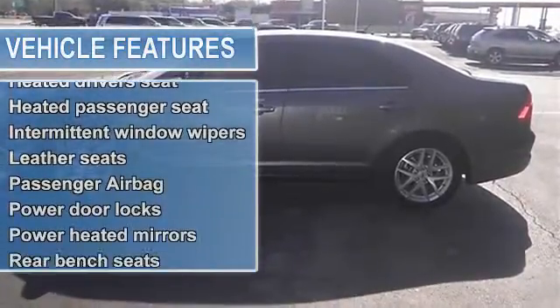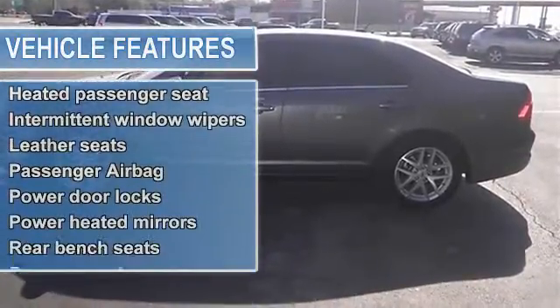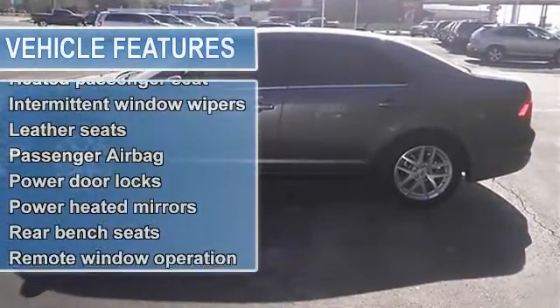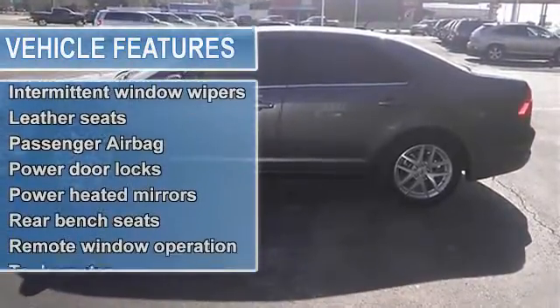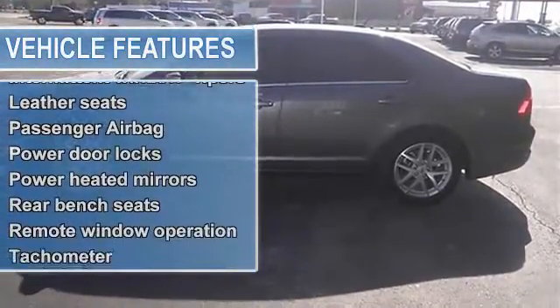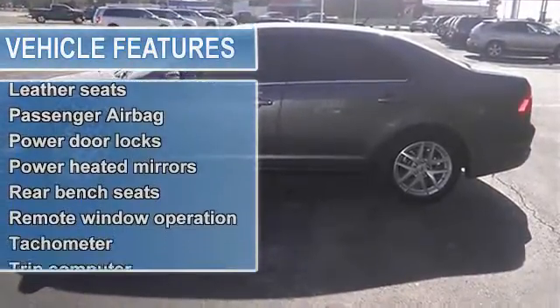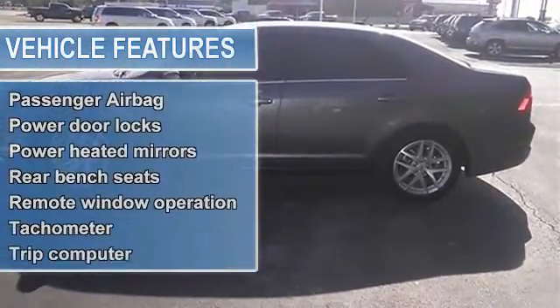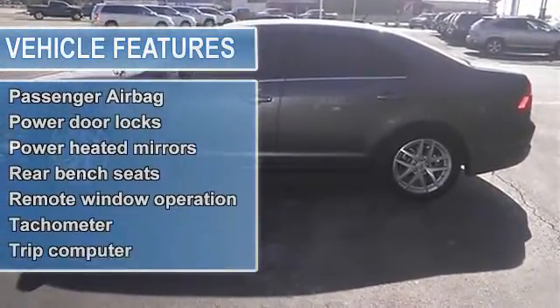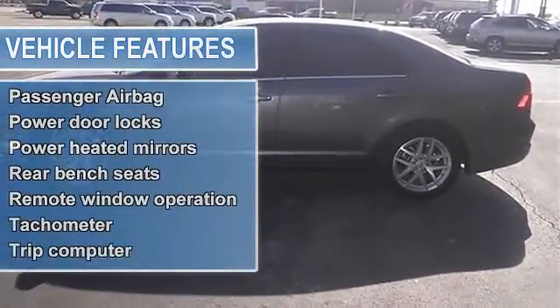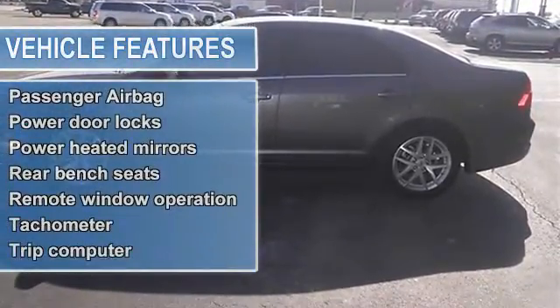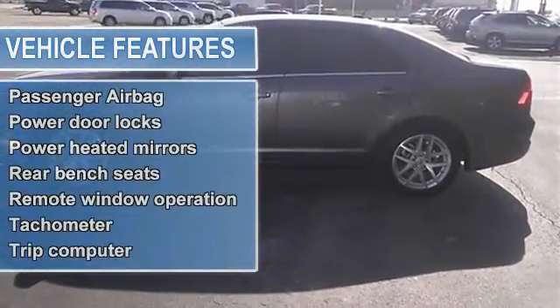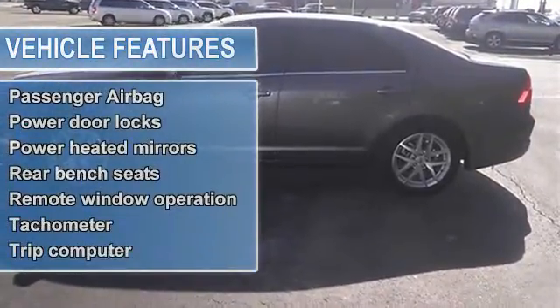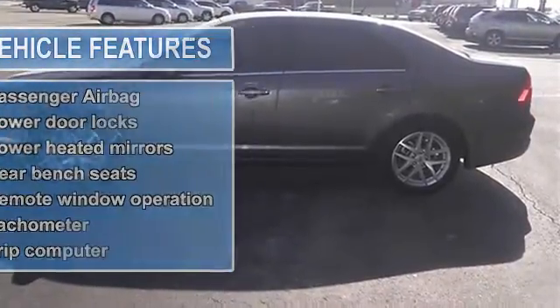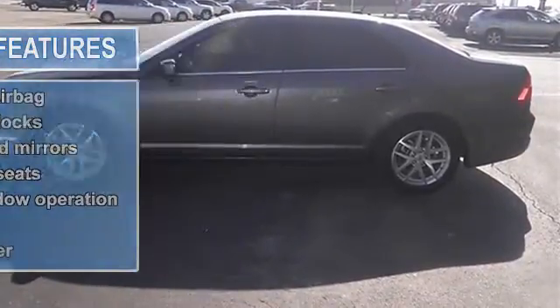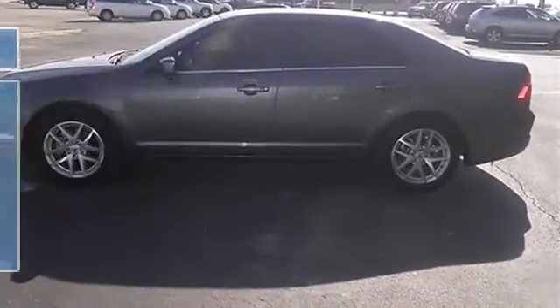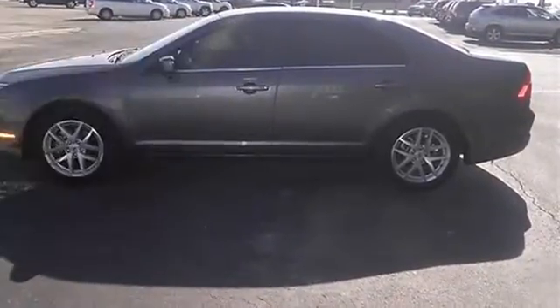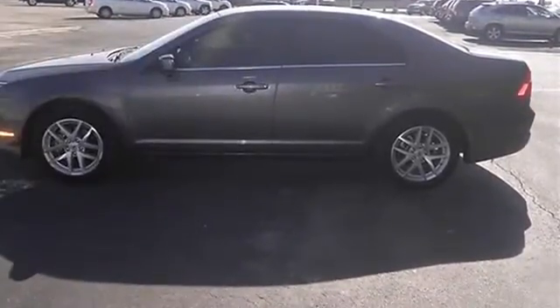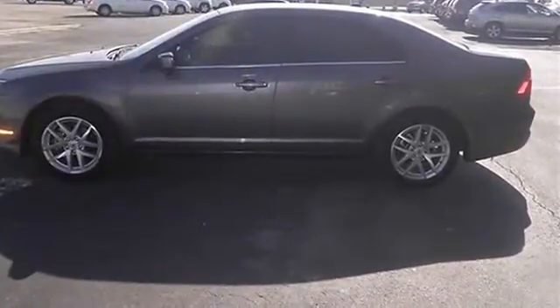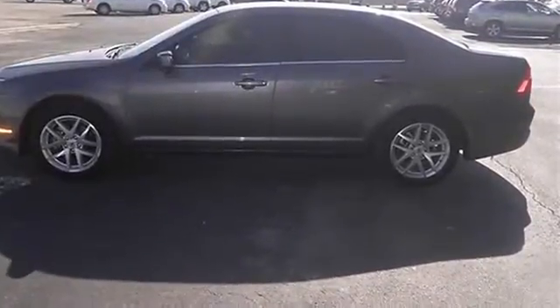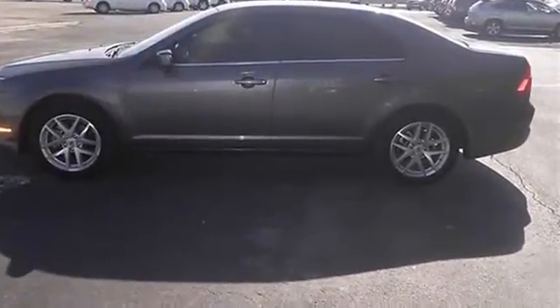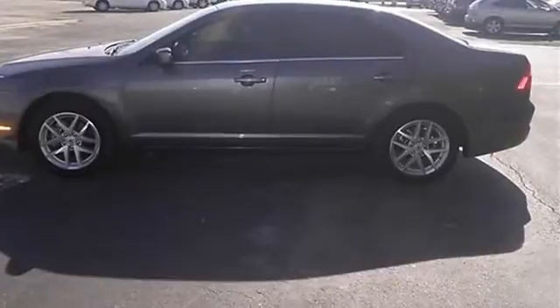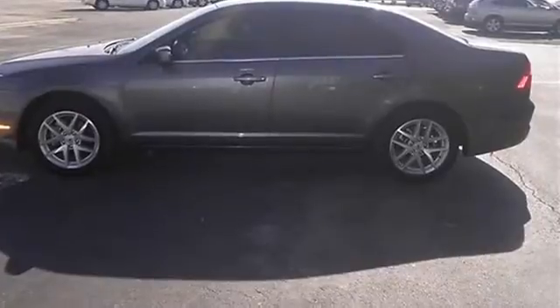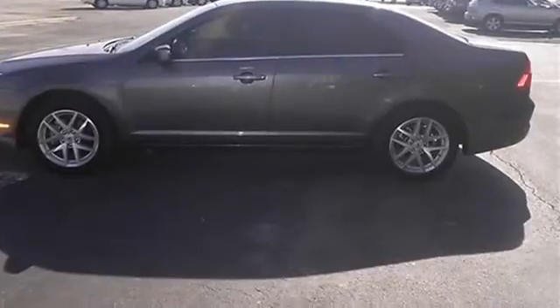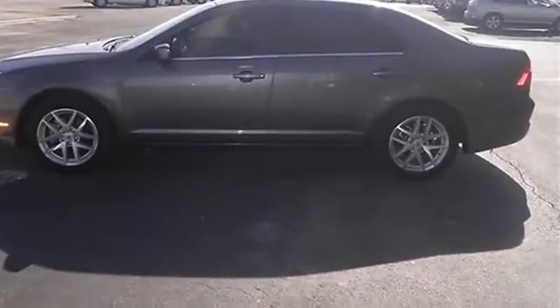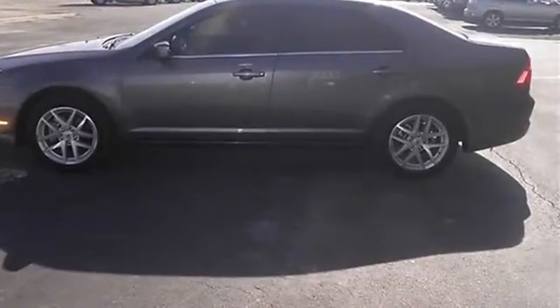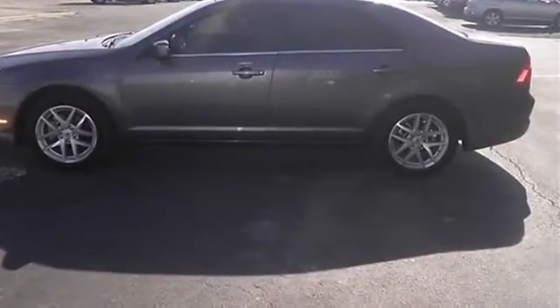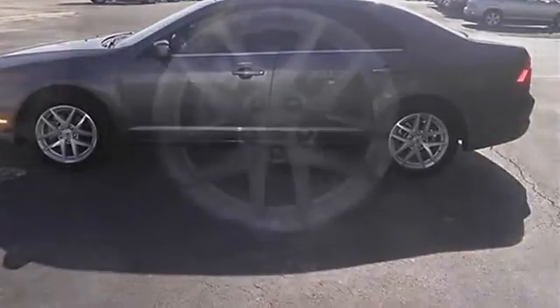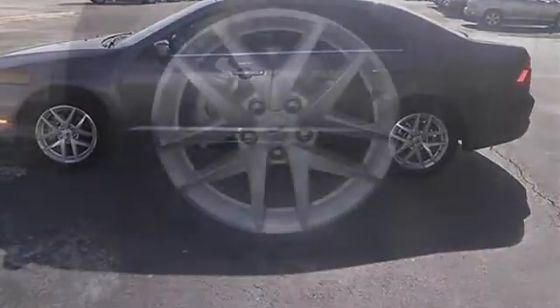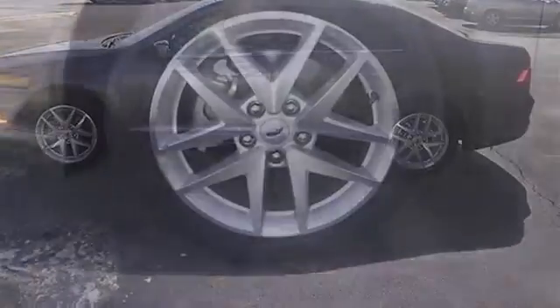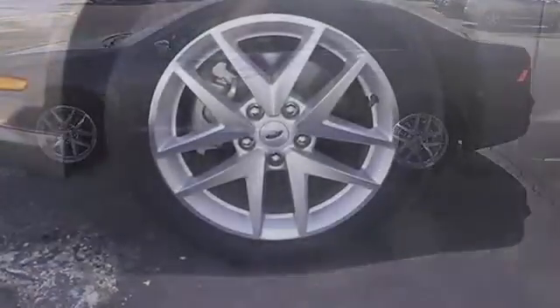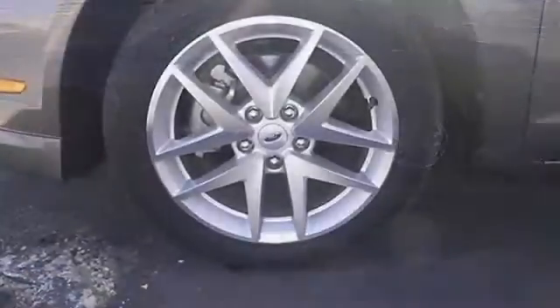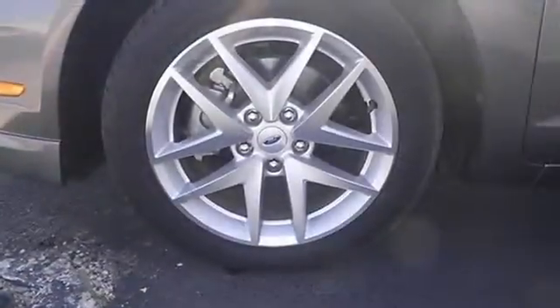Anti-Lock Brake System, Traction Control, Curtain Airbags, Passenger Airbag, Front Fog Driving Lights.